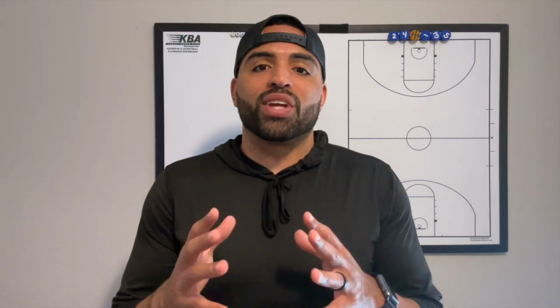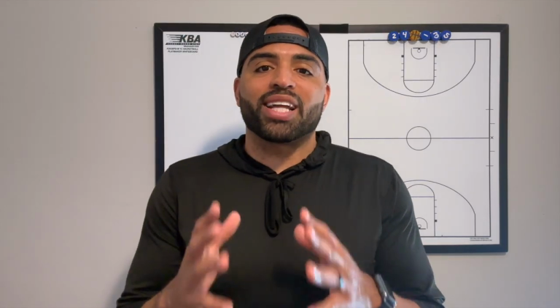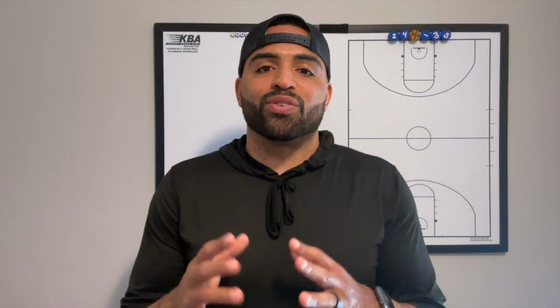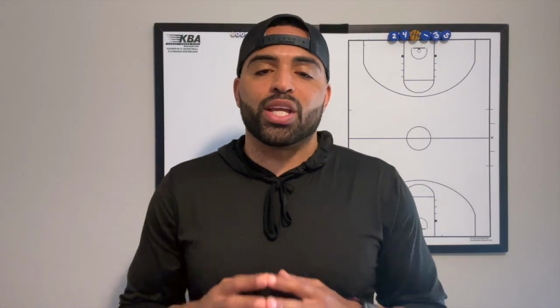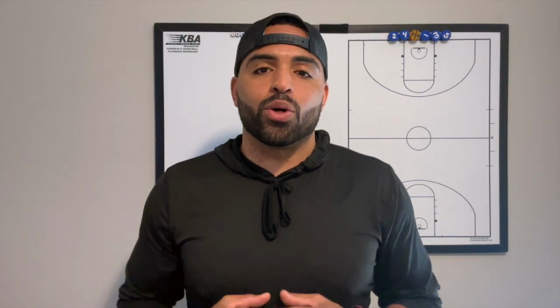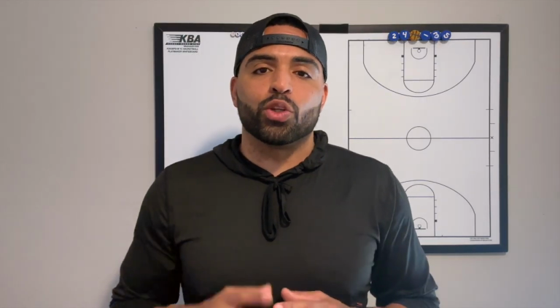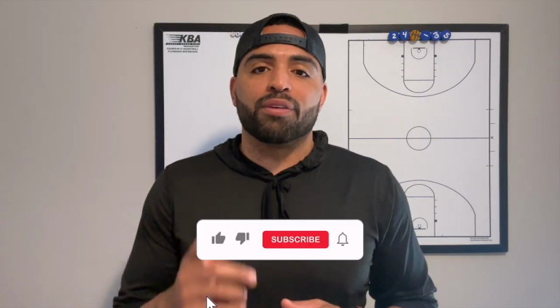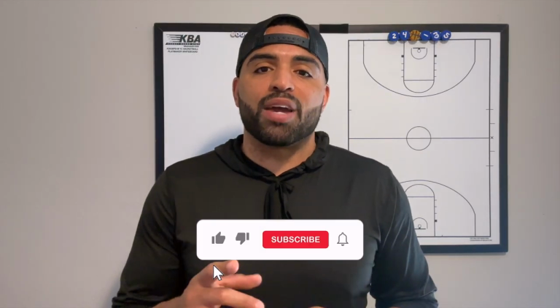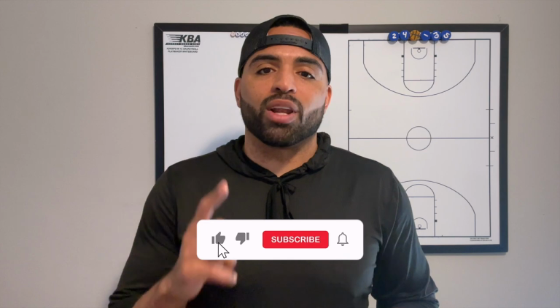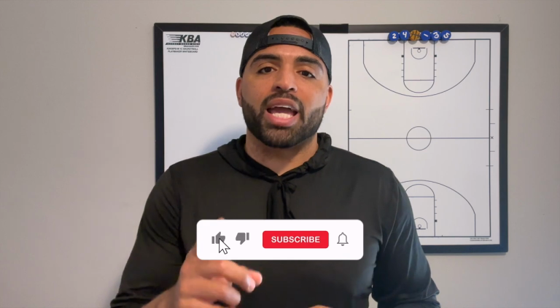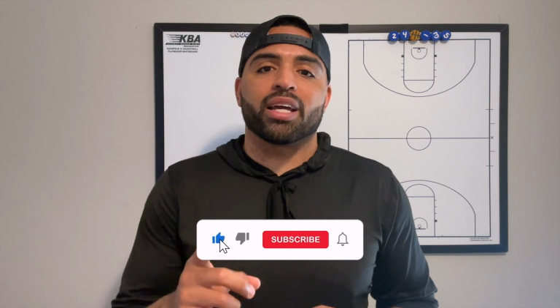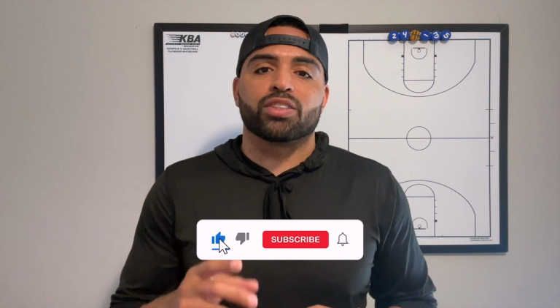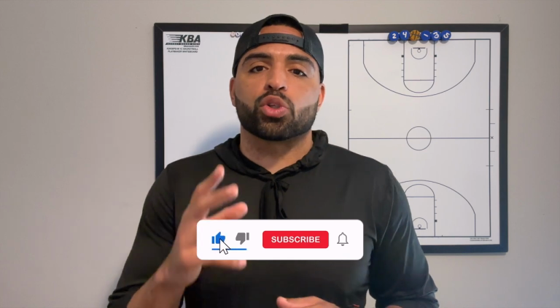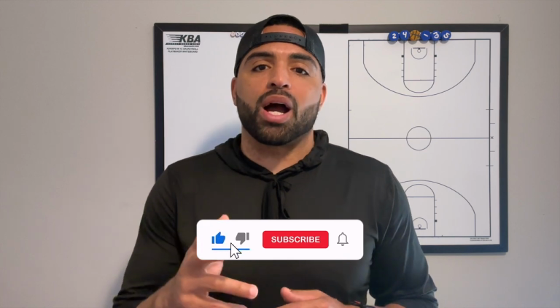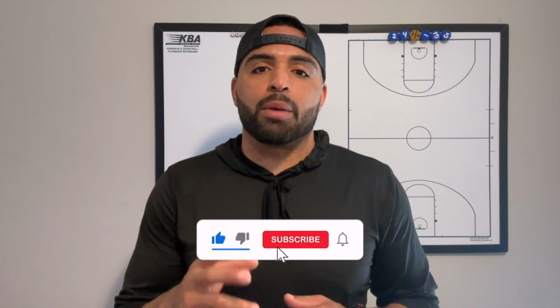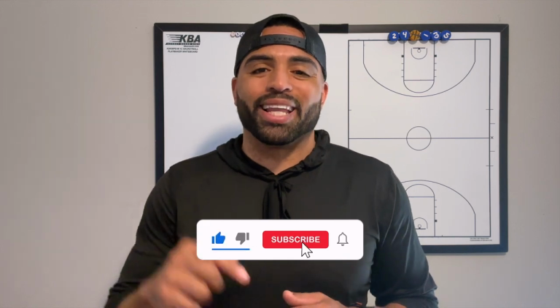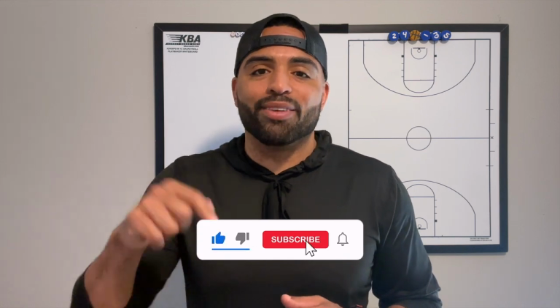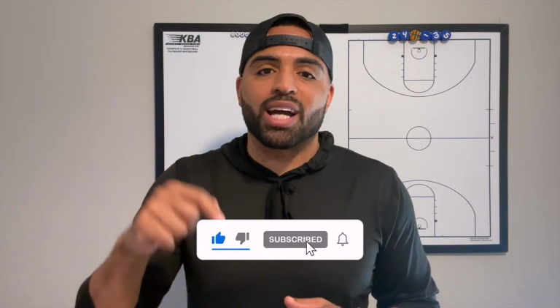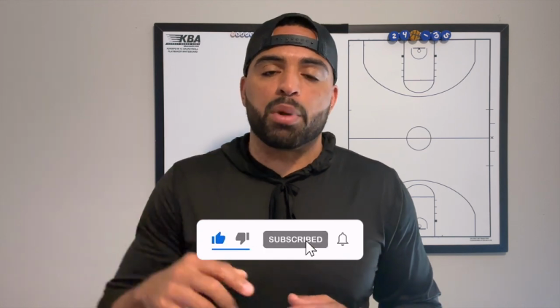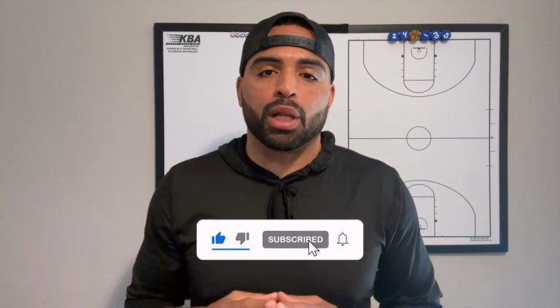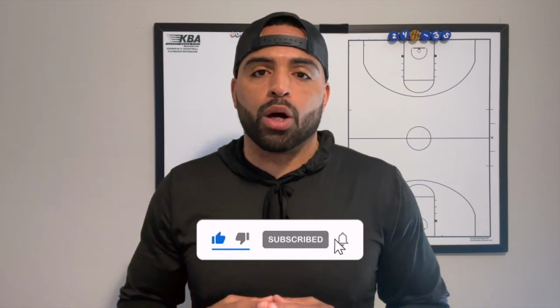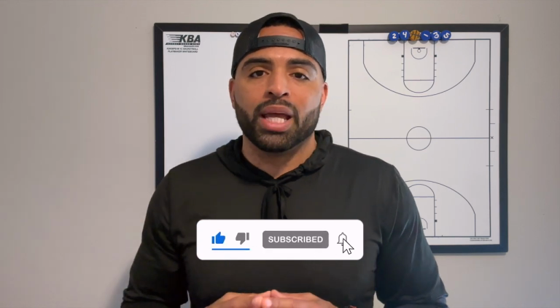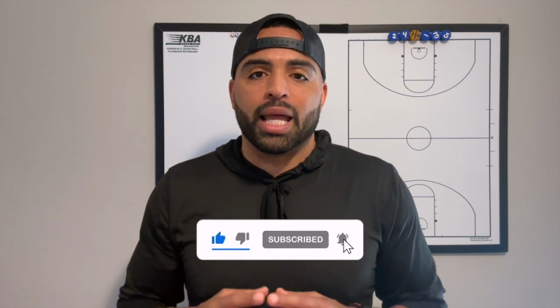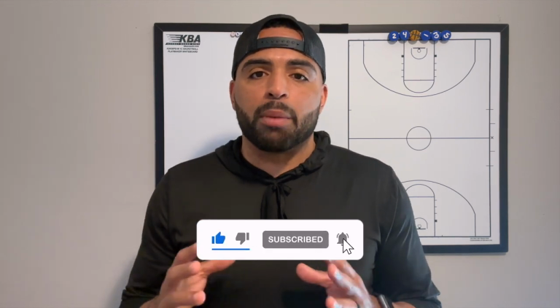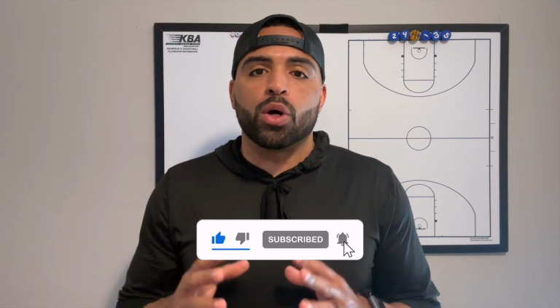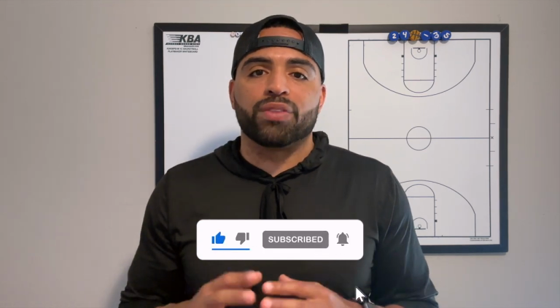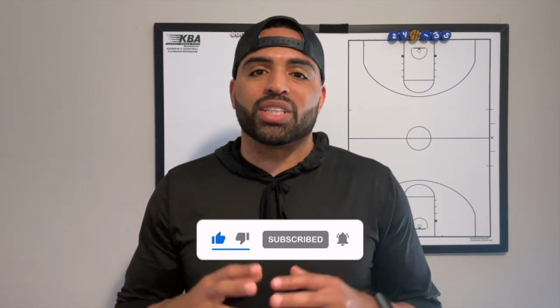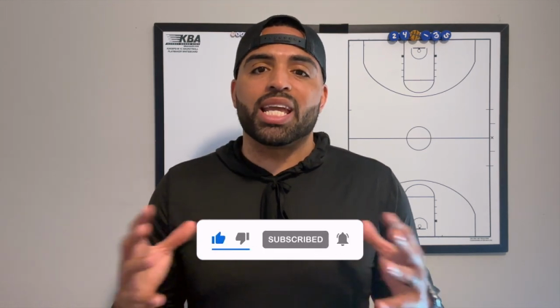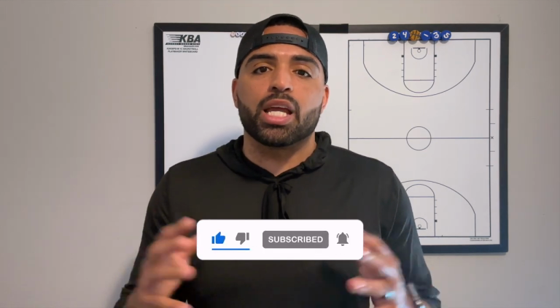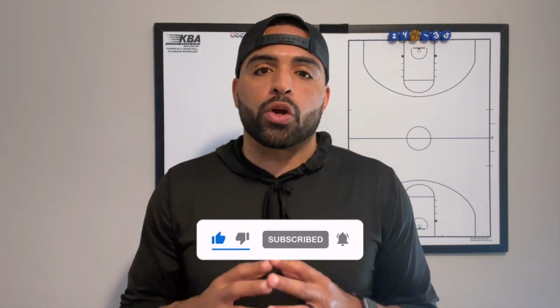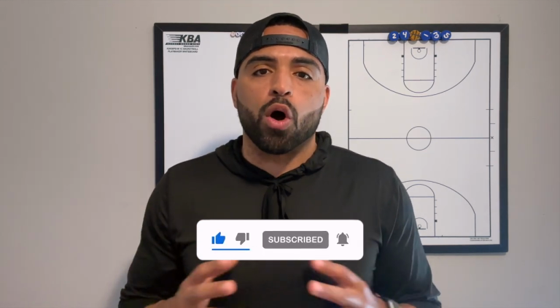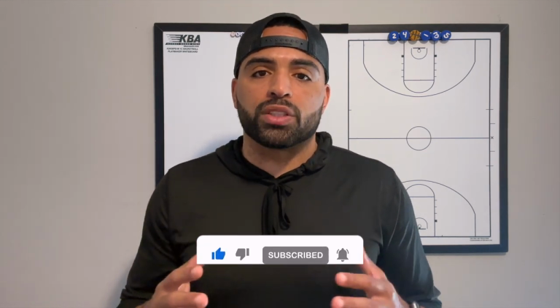If you like this video, do me a favor — like, subscribe, and leave a comment below and let me know if there's any other offensive breakdowns that I can do to help you and your program.